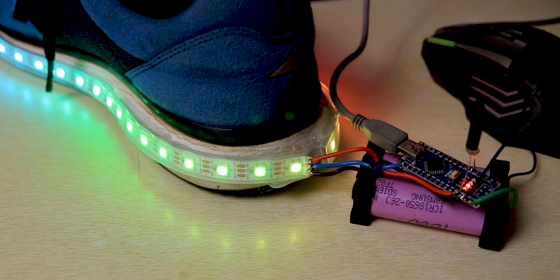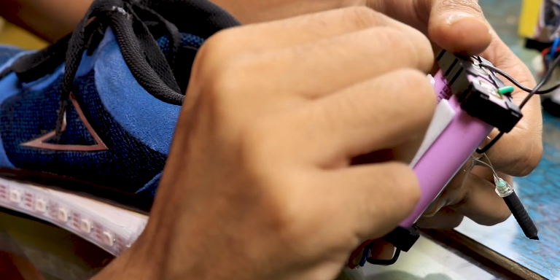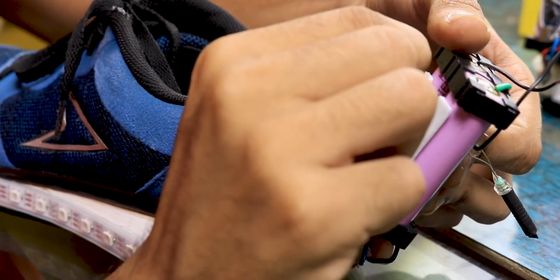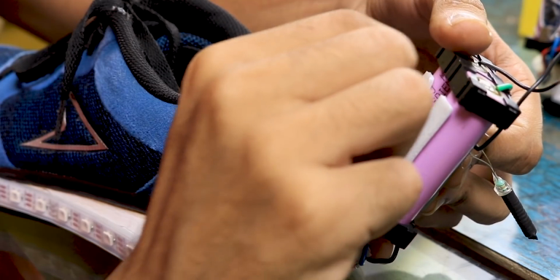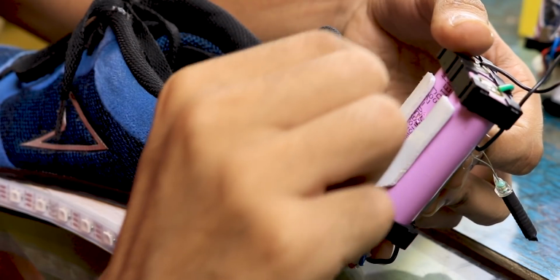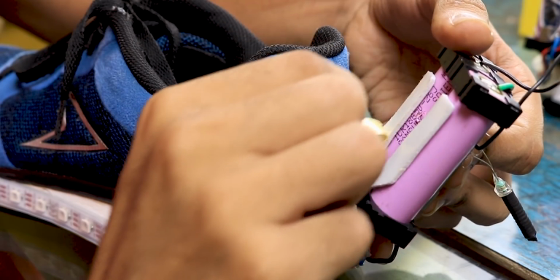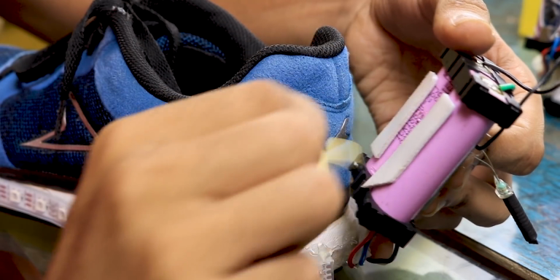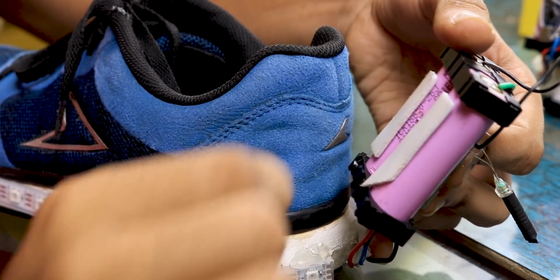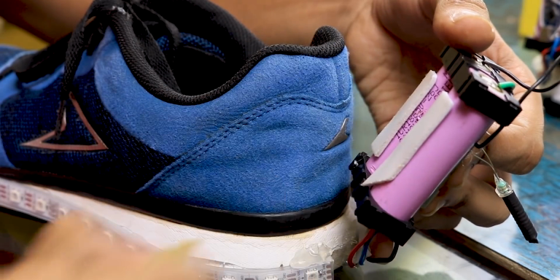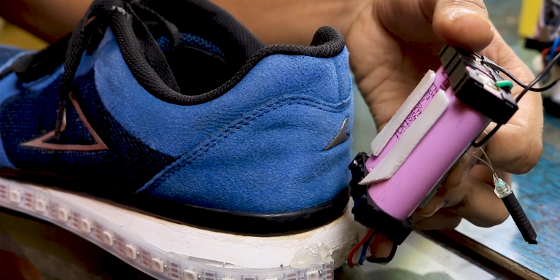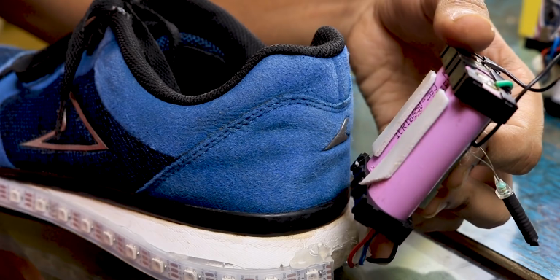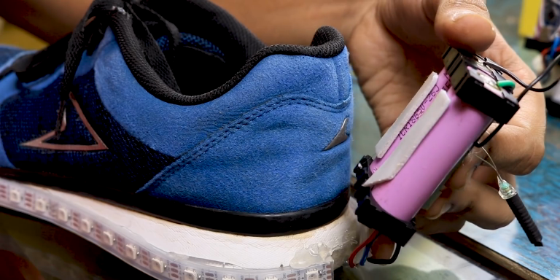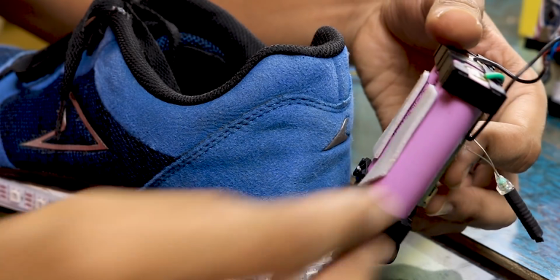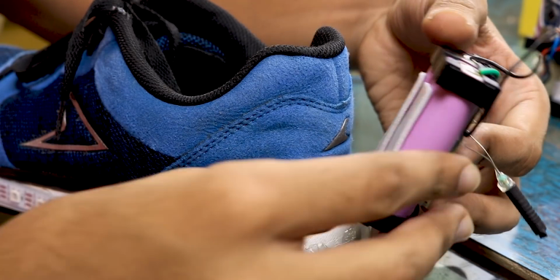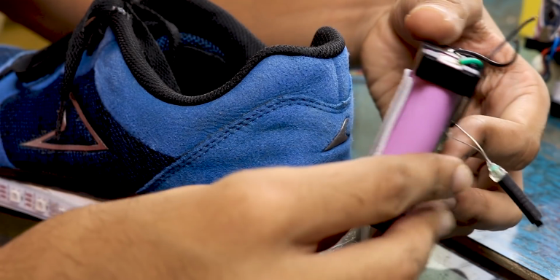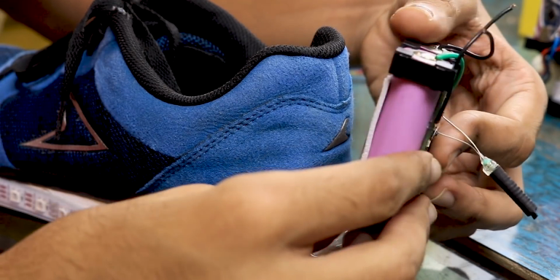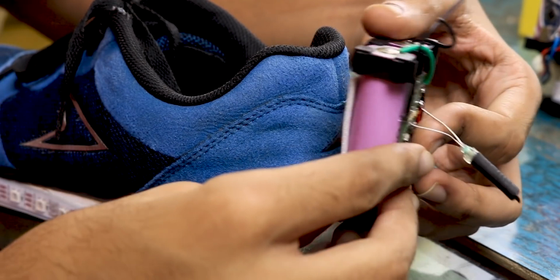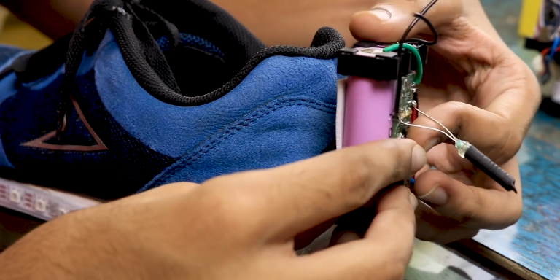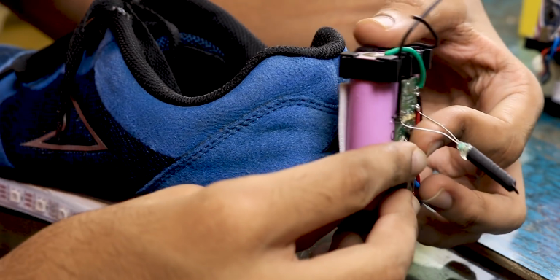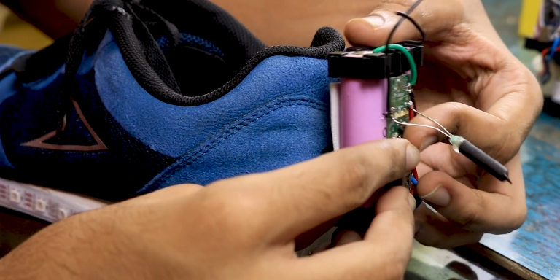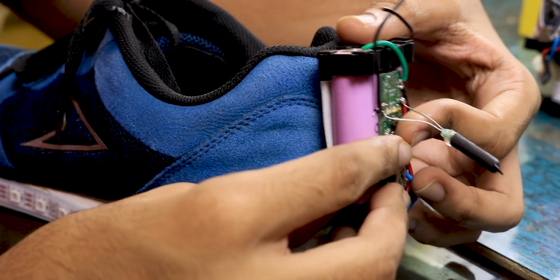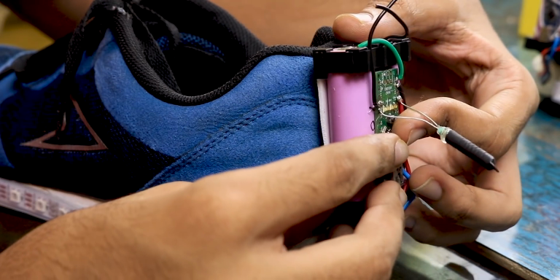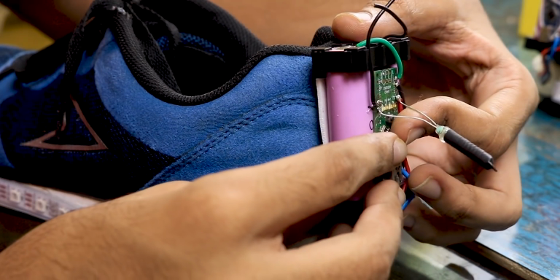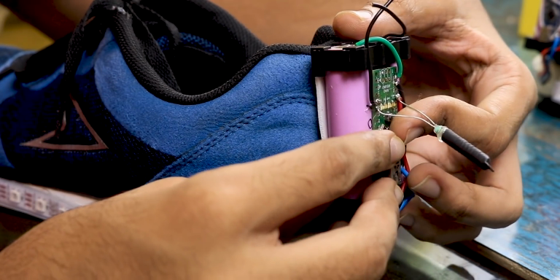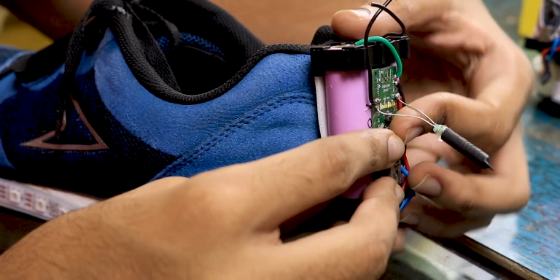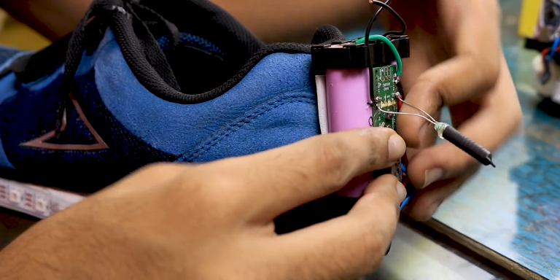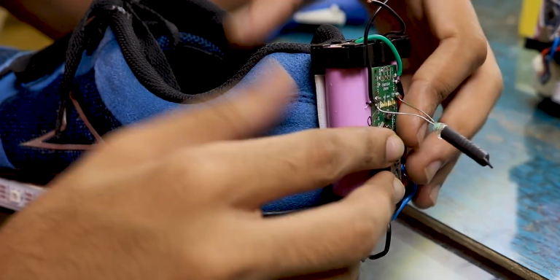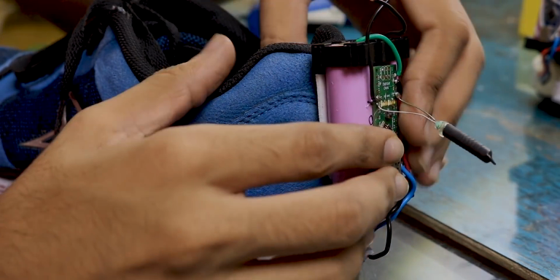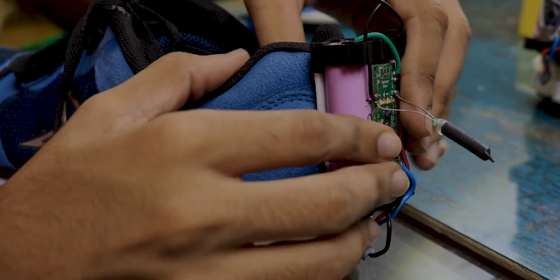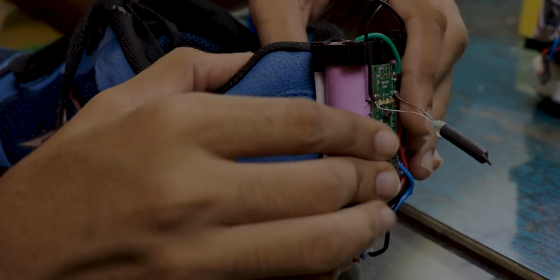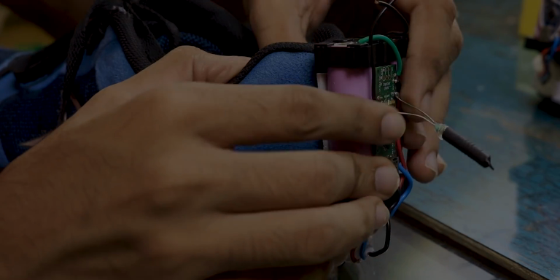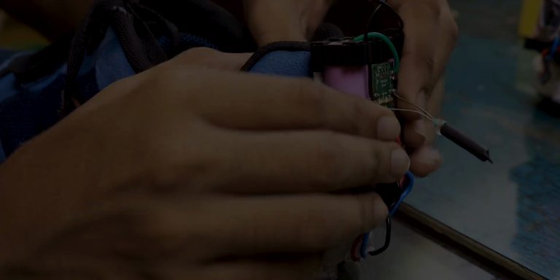Then I used some double-sided tape to fix the battery behind the shoe, and this project was complete.